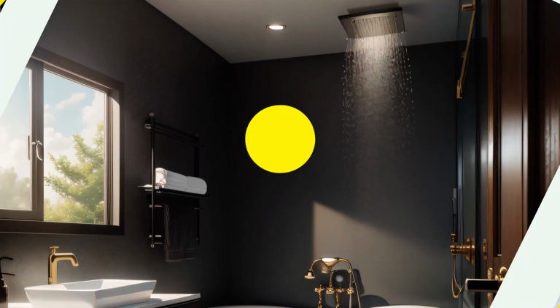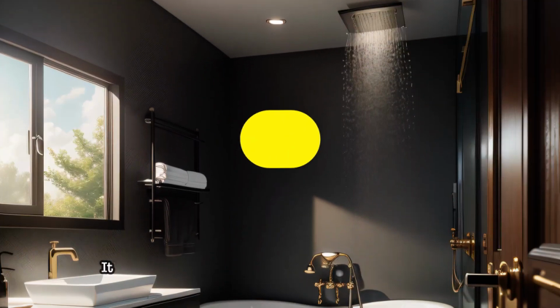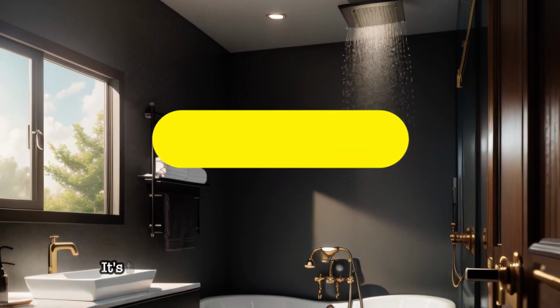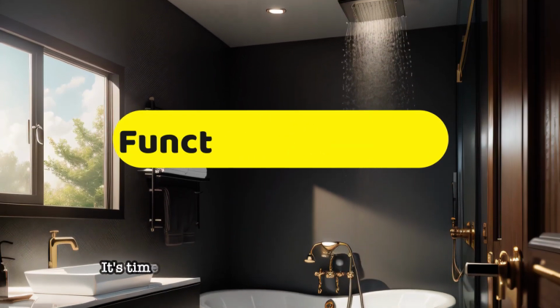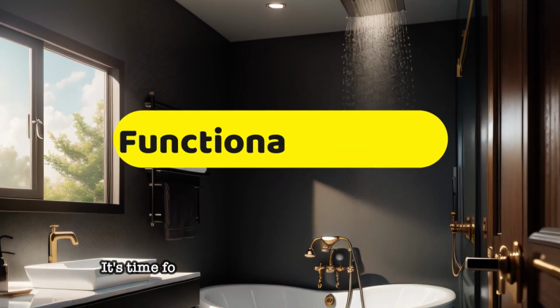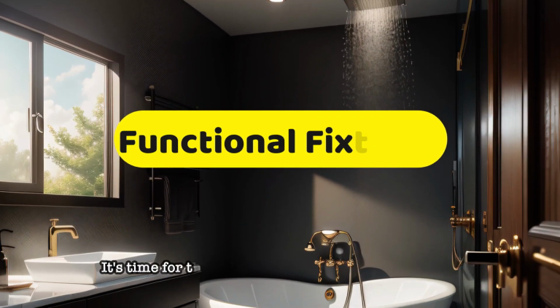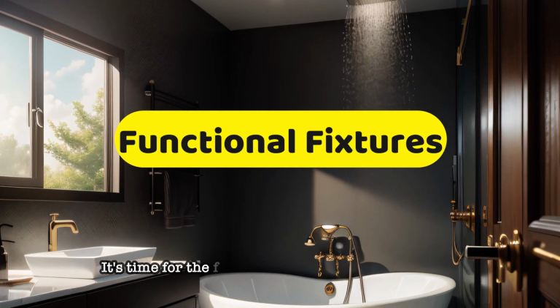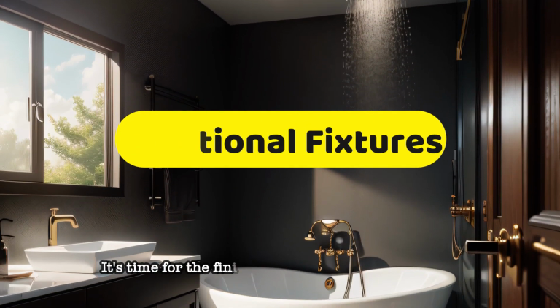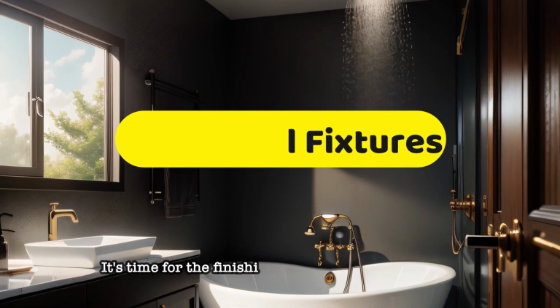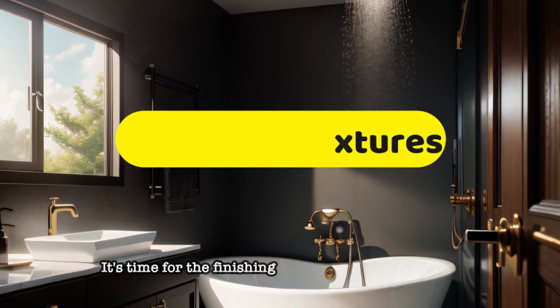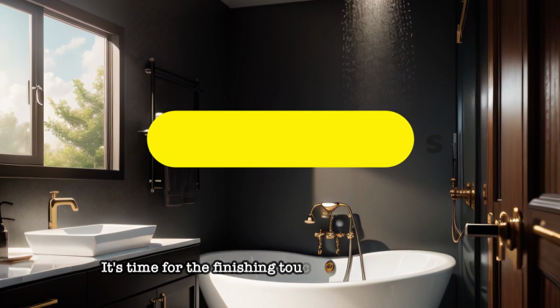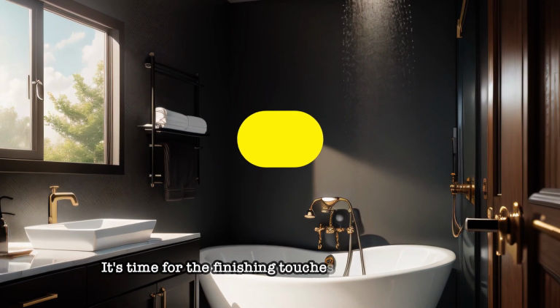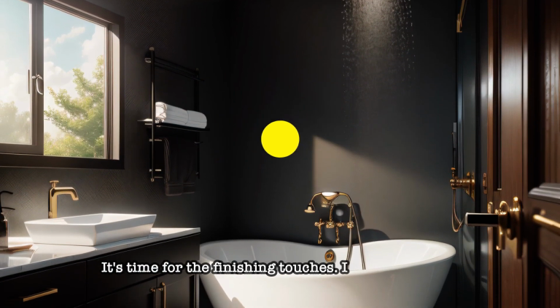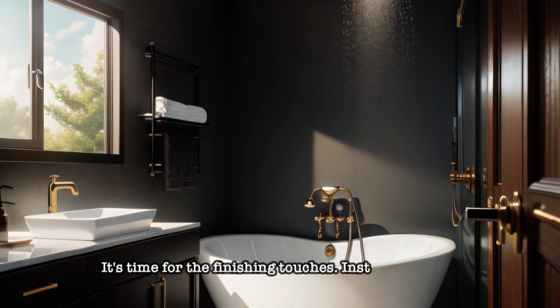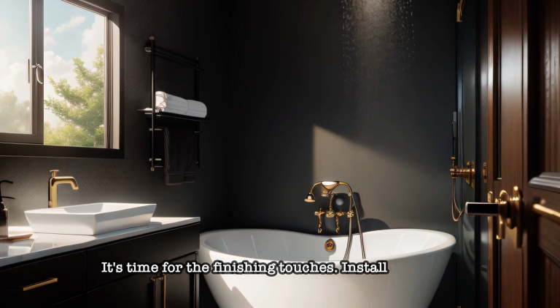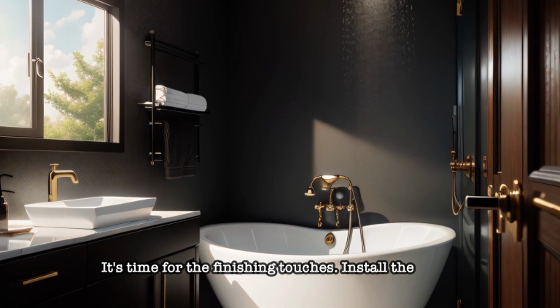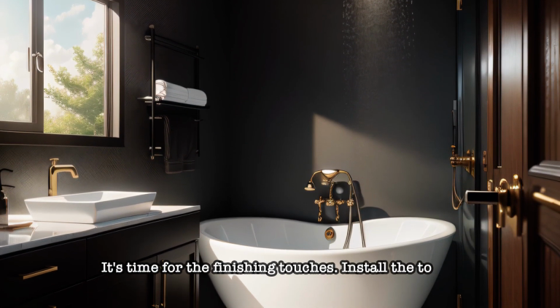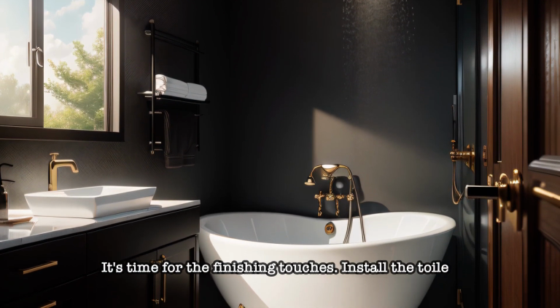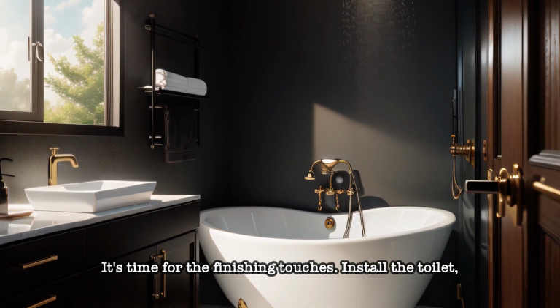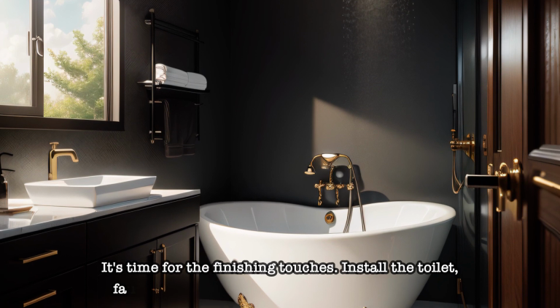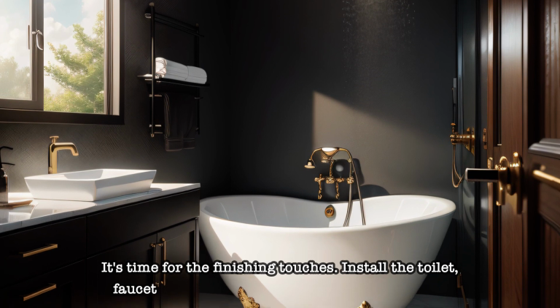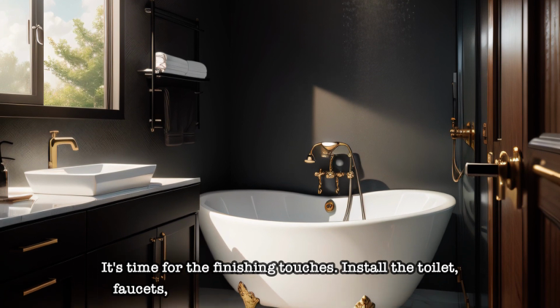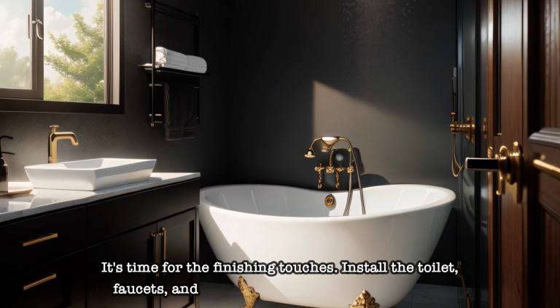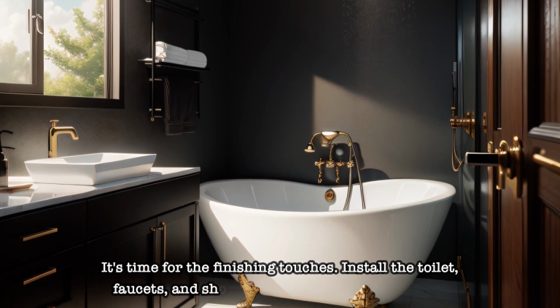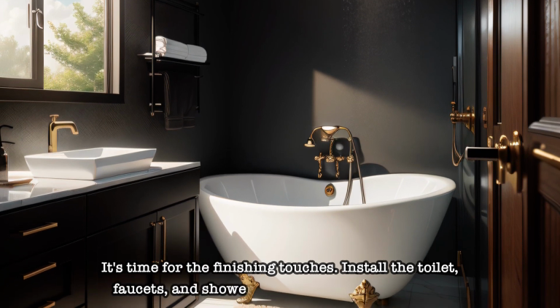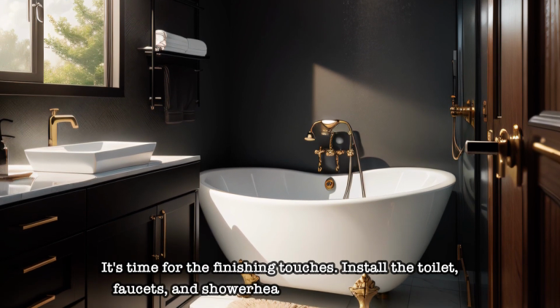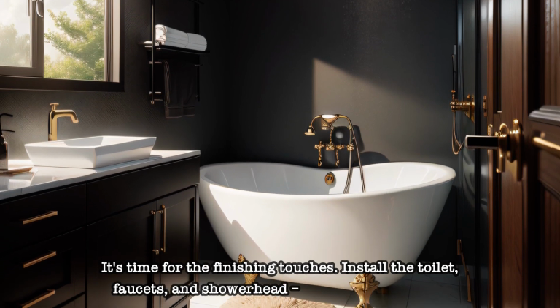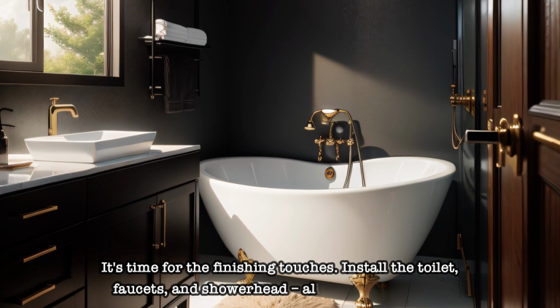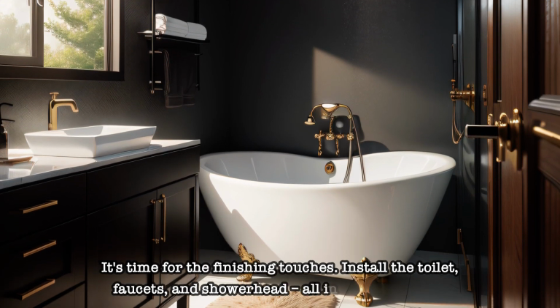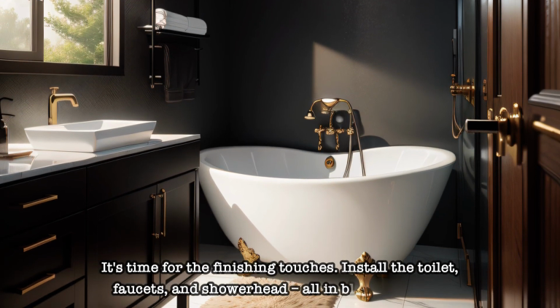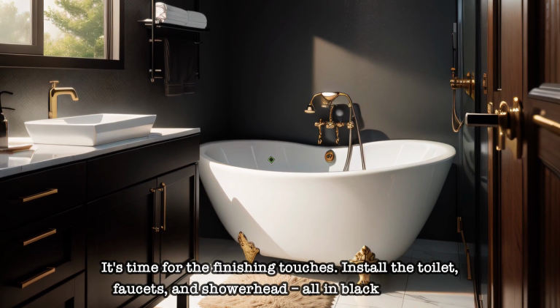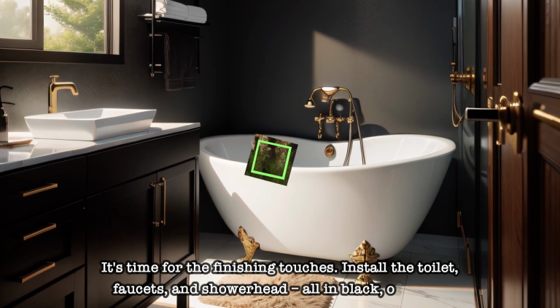It's time for the finishing touches. Install the toilet, faucets, and shower head, all in black, of course.